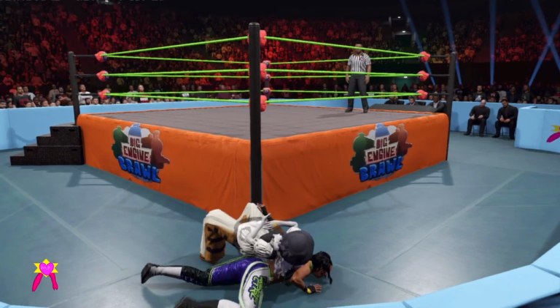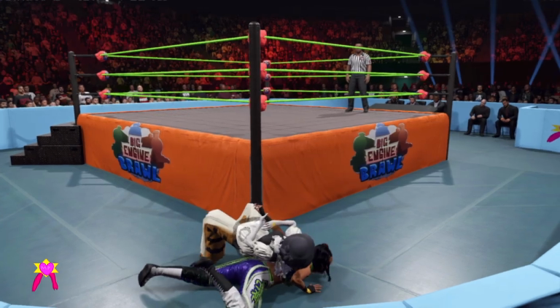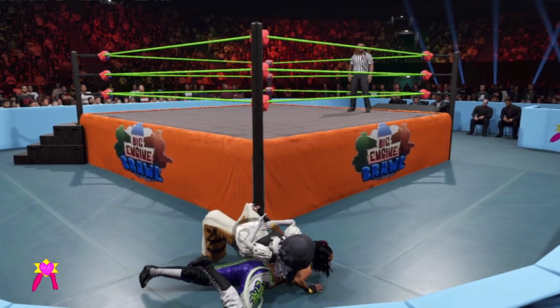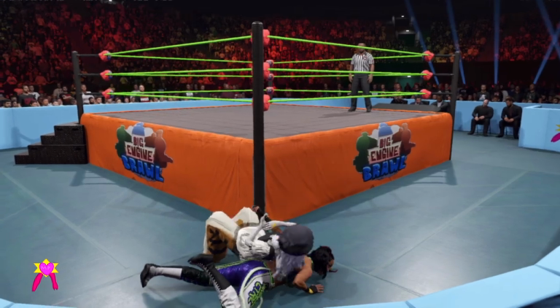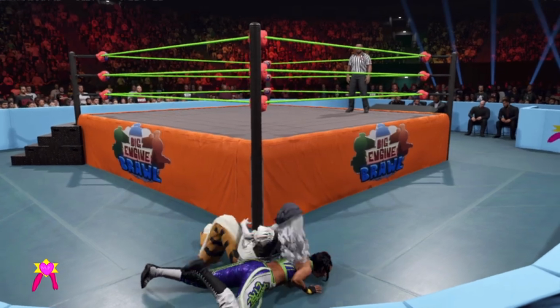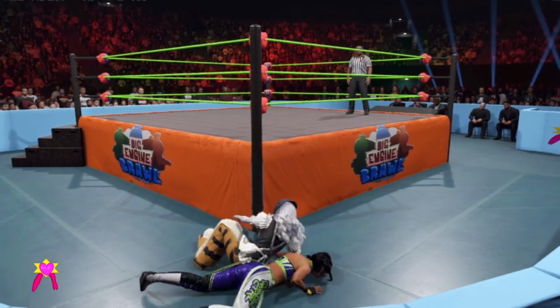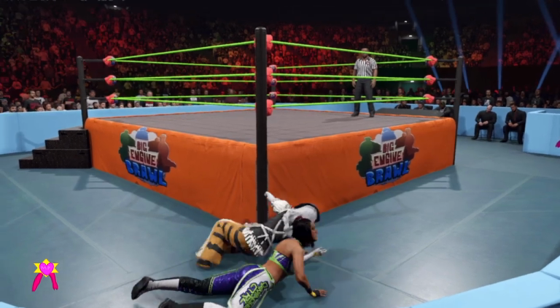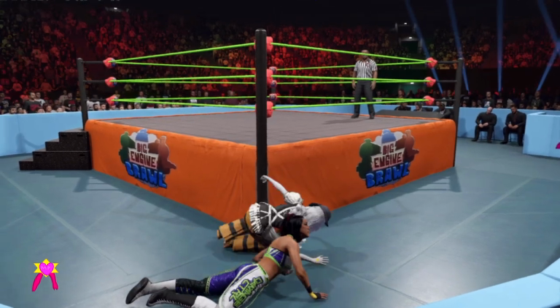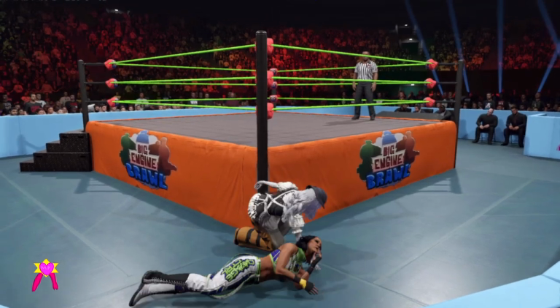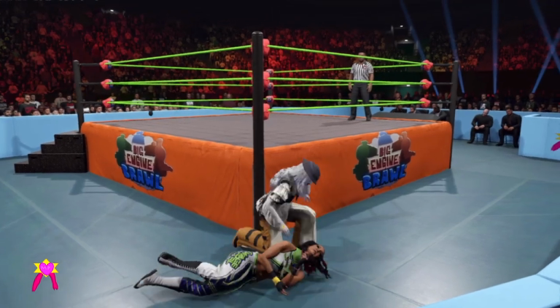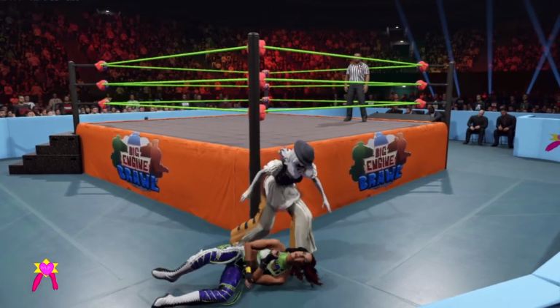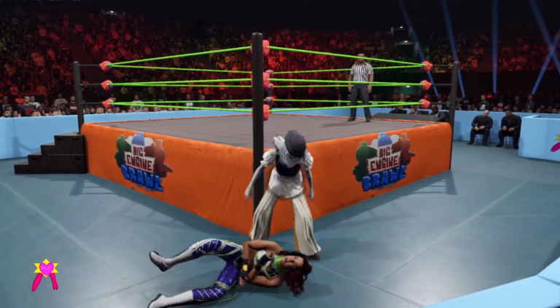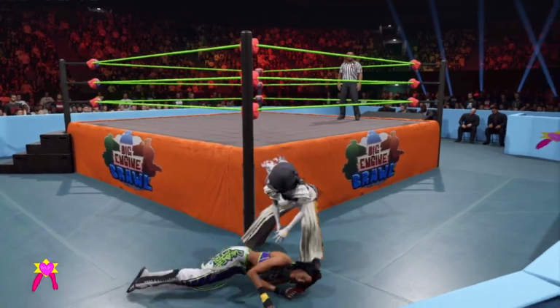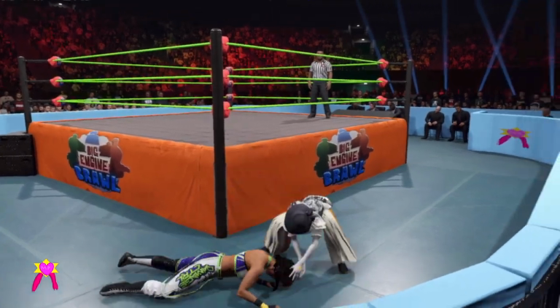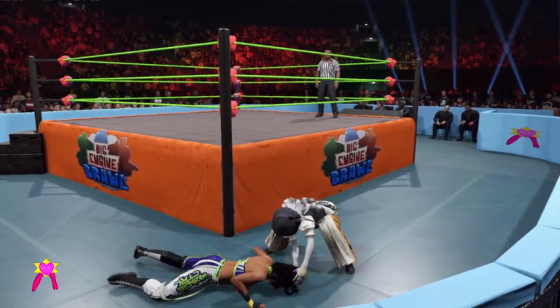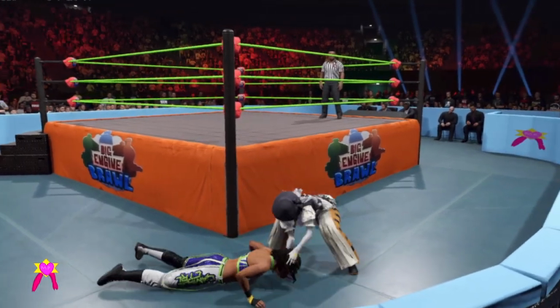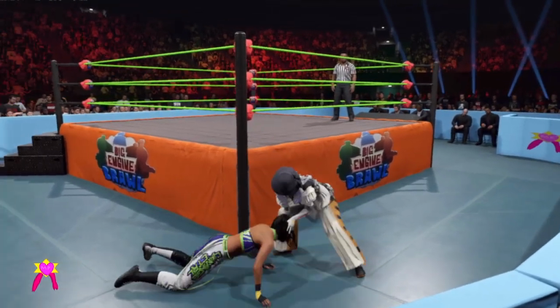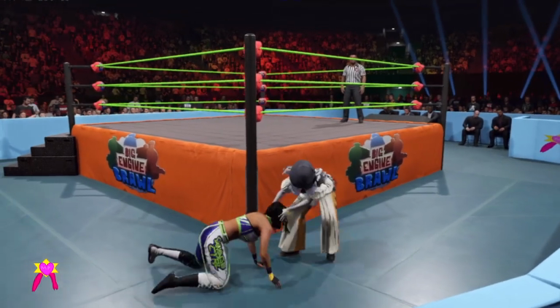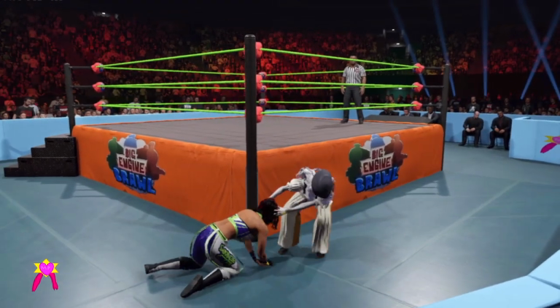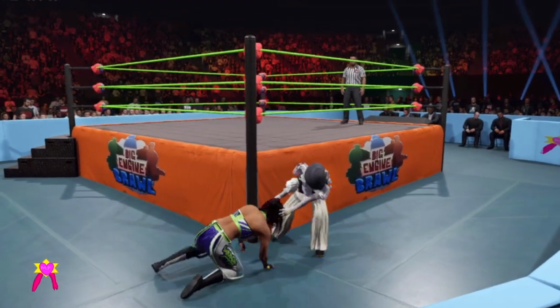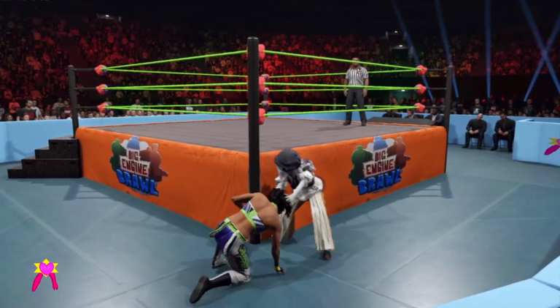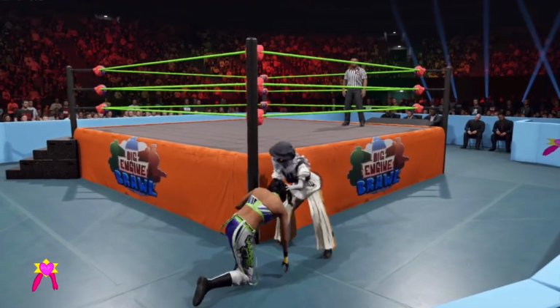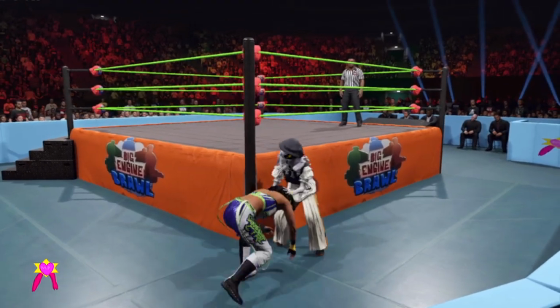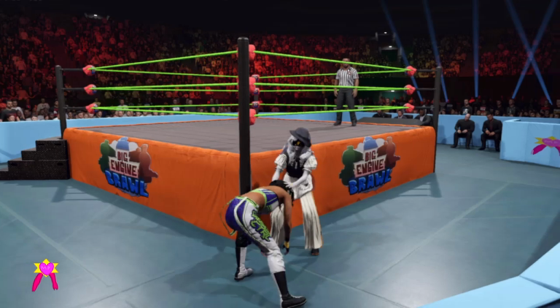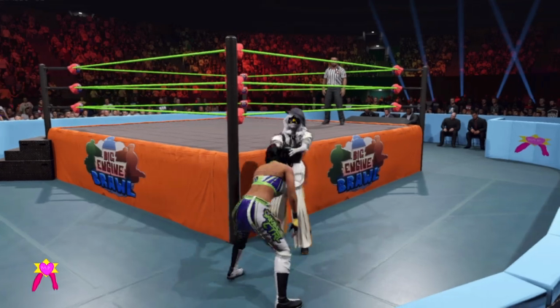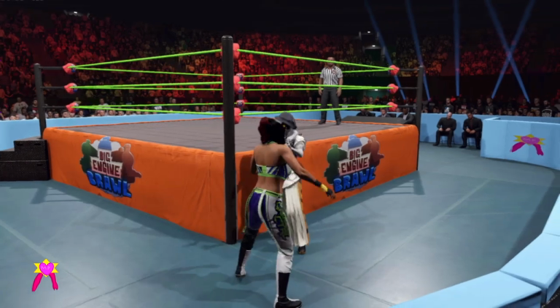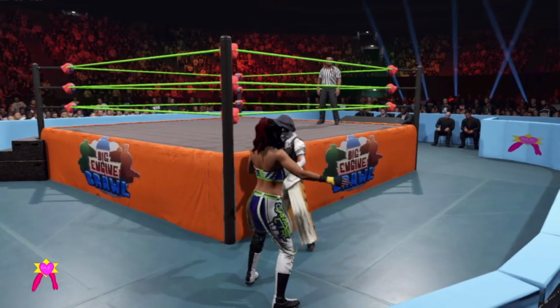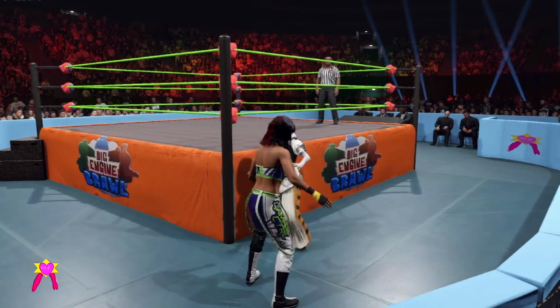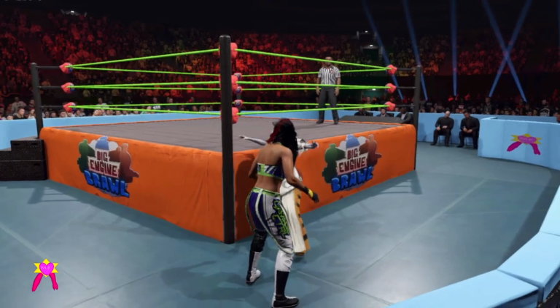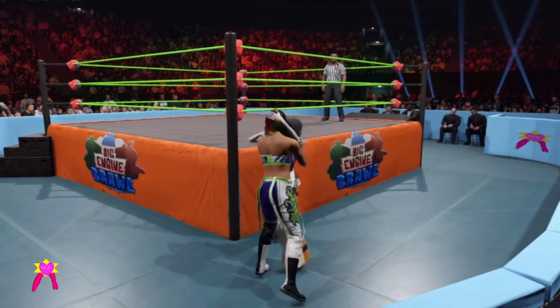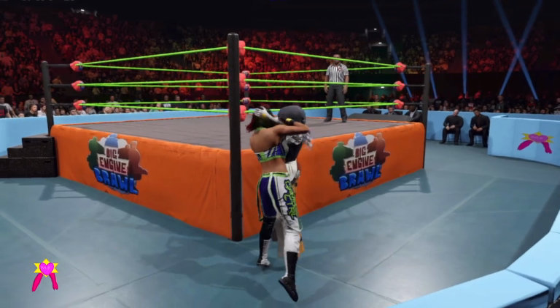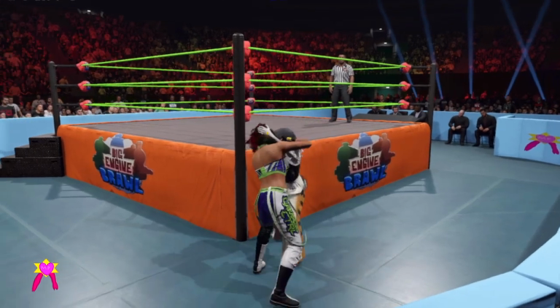Fujiwara armbar applied. Hard to grab or apply a proper hold after a move like that.